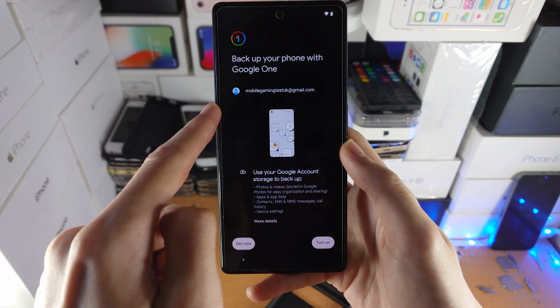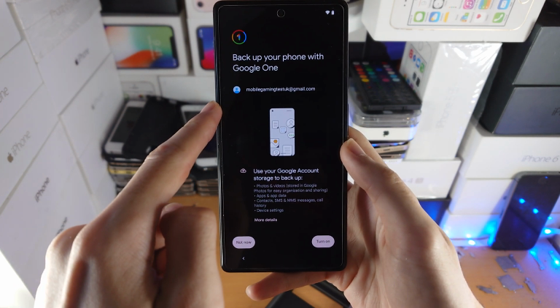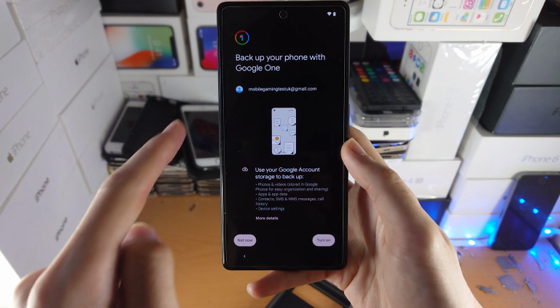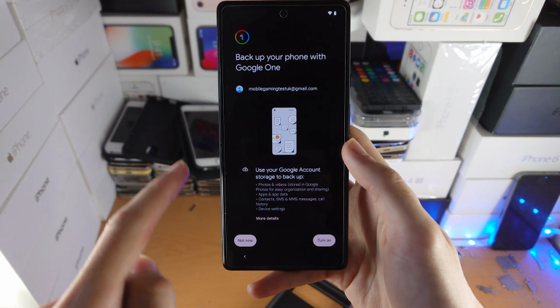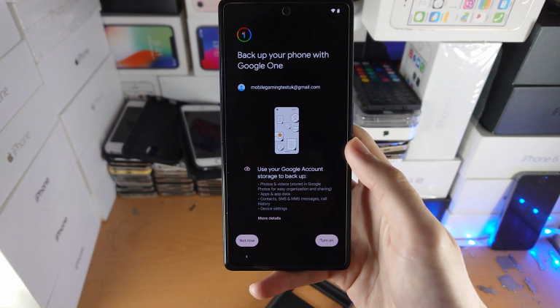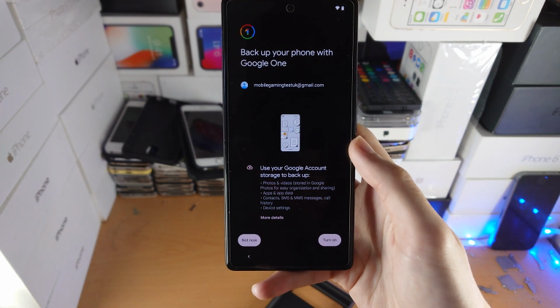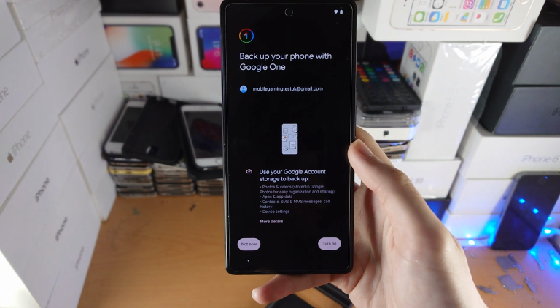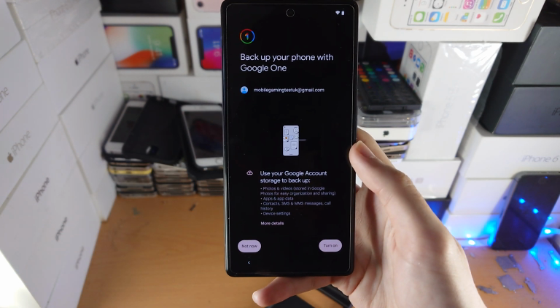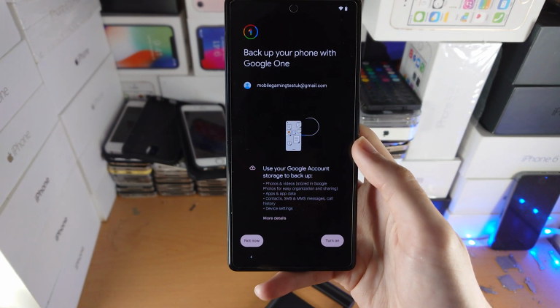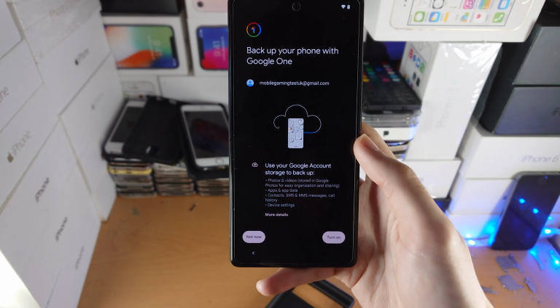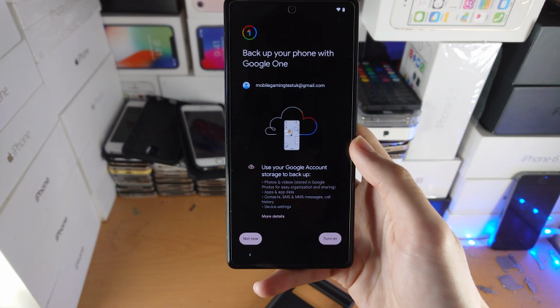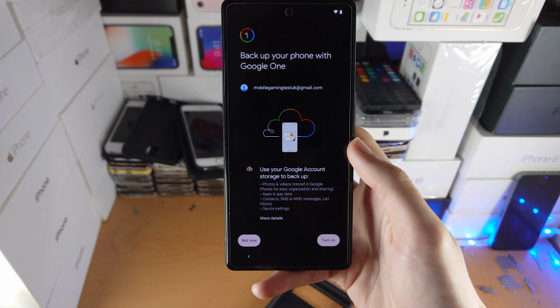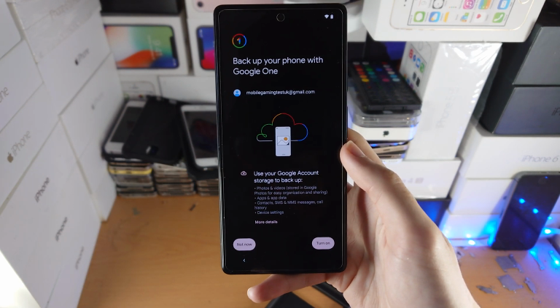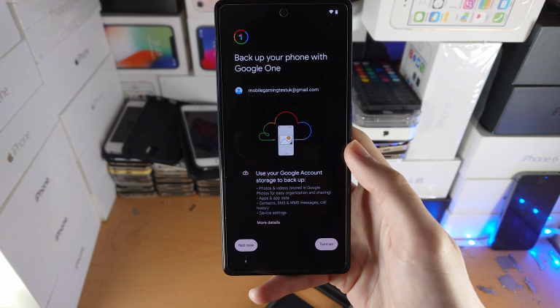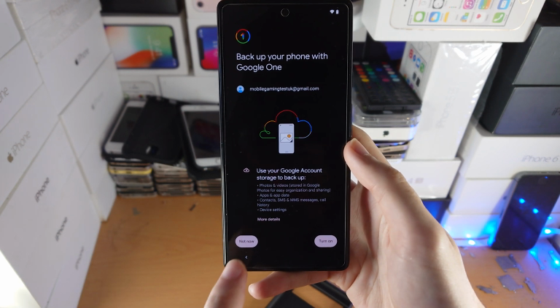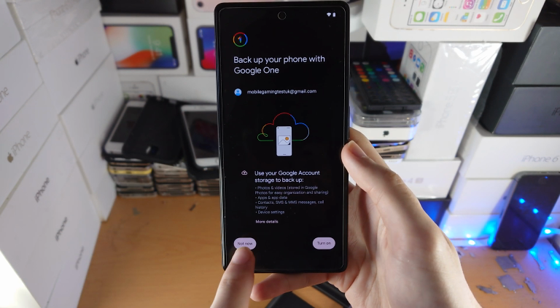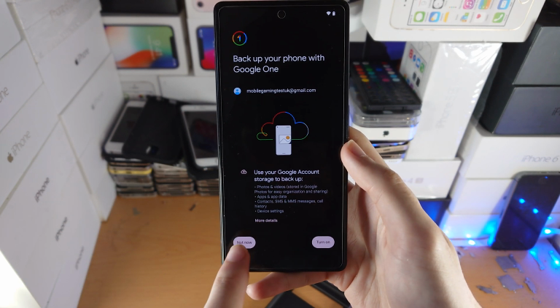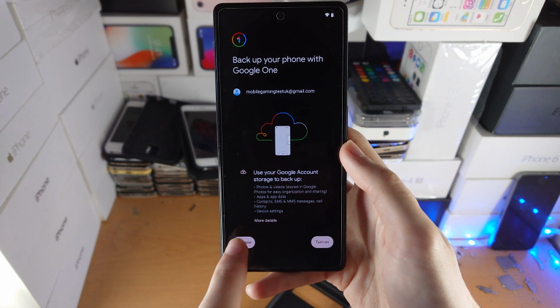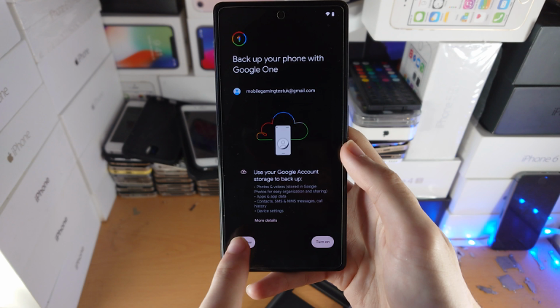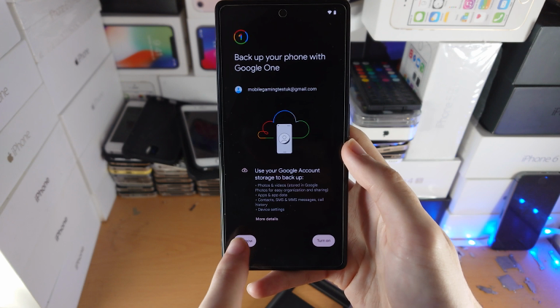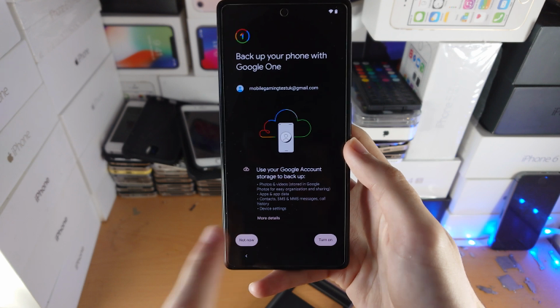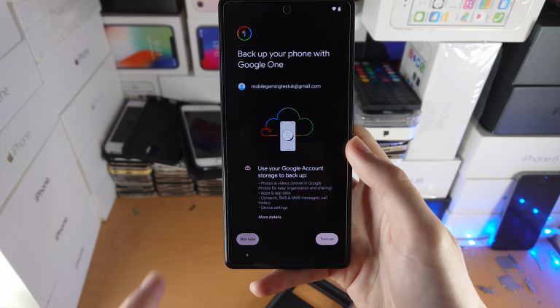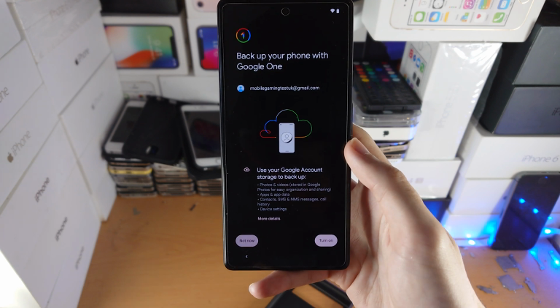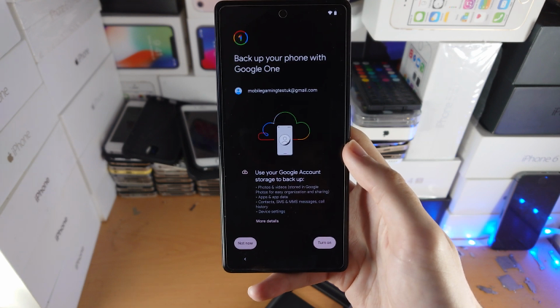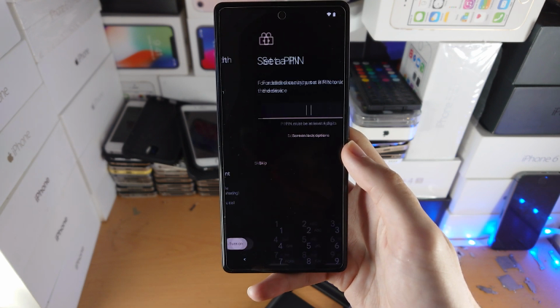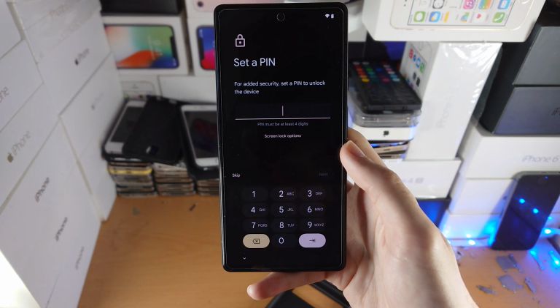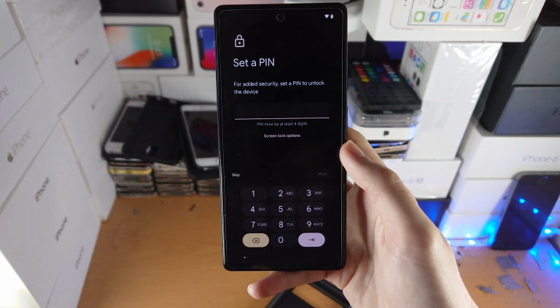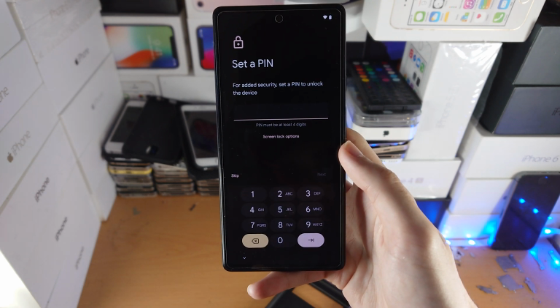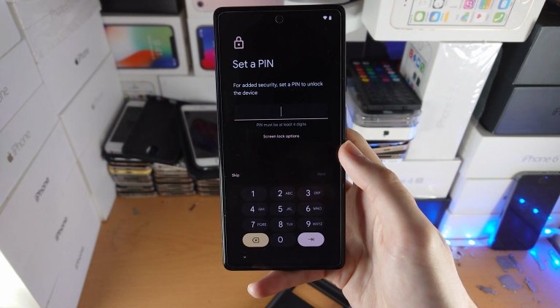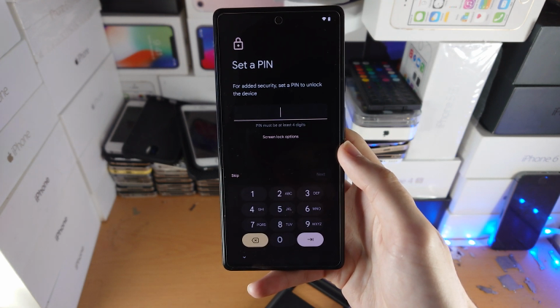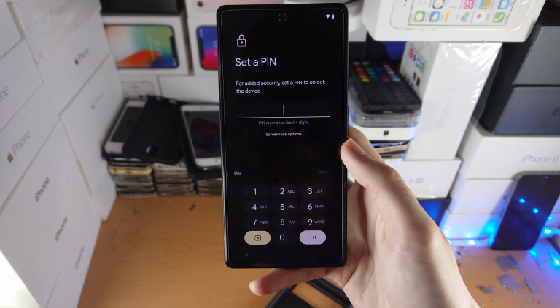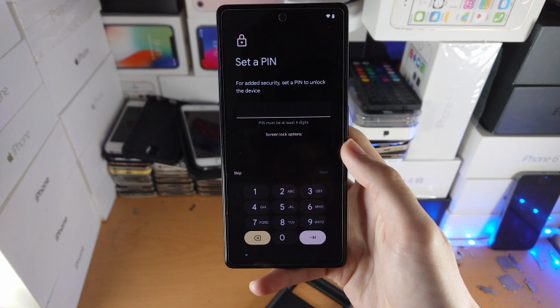It will say 'Back up your phone with Google One.' If you would like to, that's great. For me, I don't want to, so I'm going to tap on Not Now.